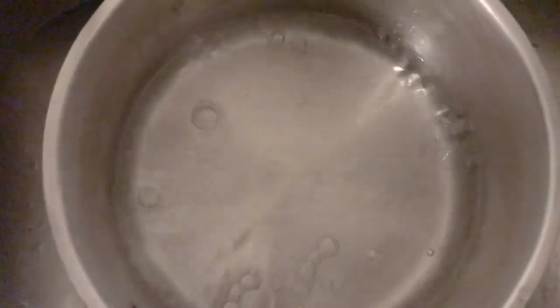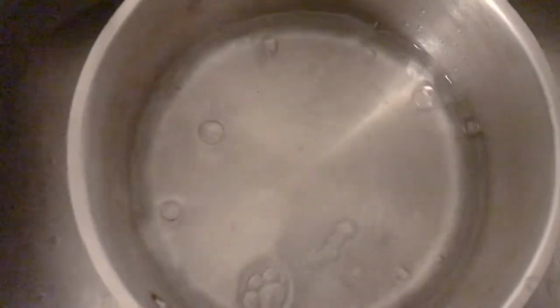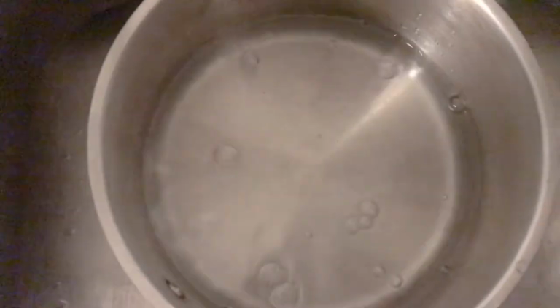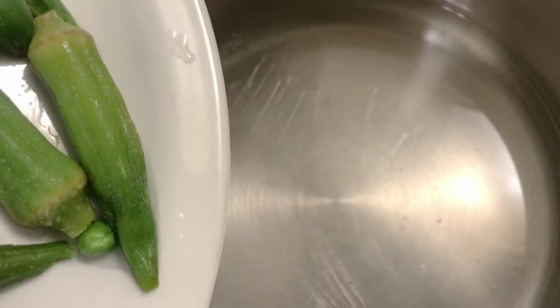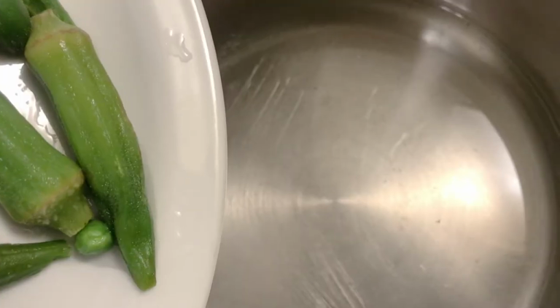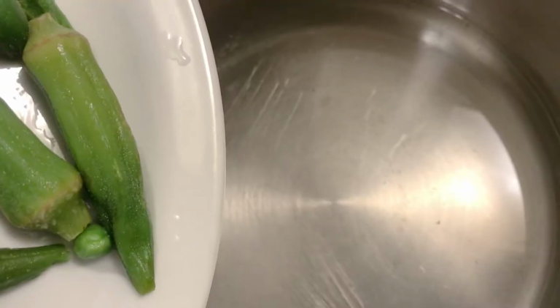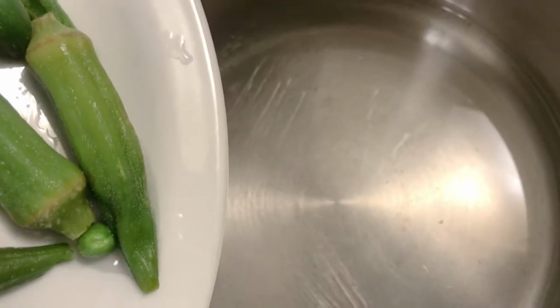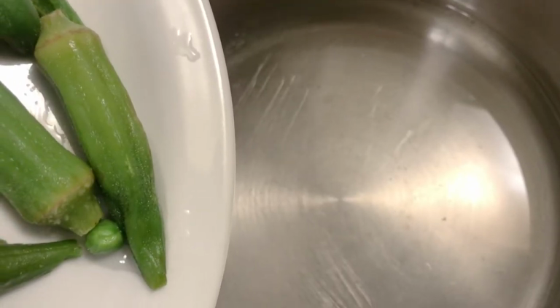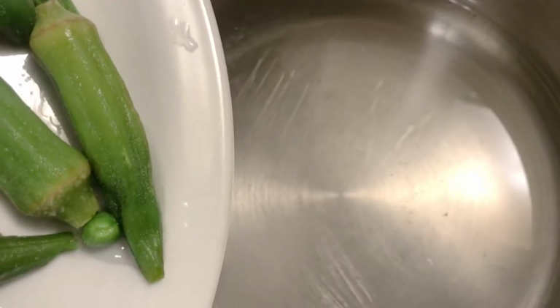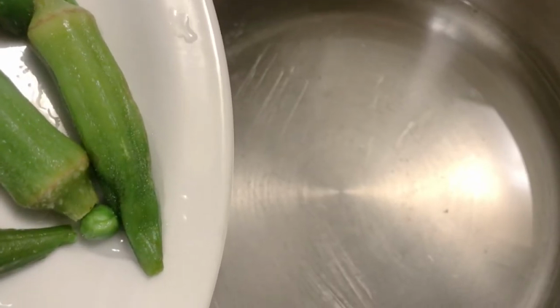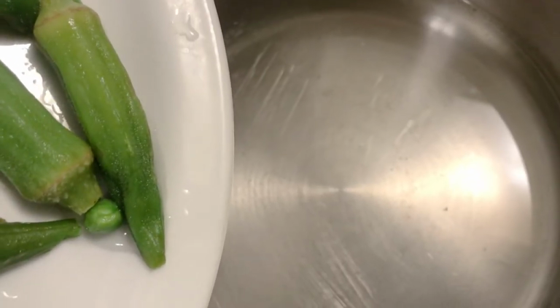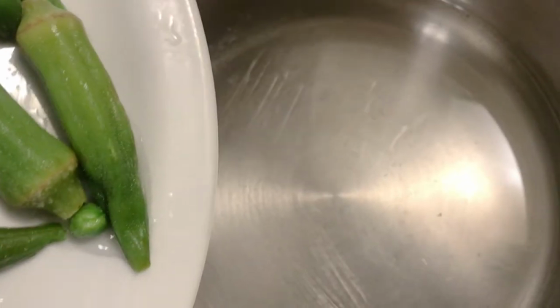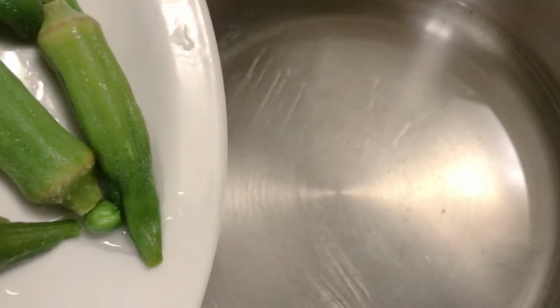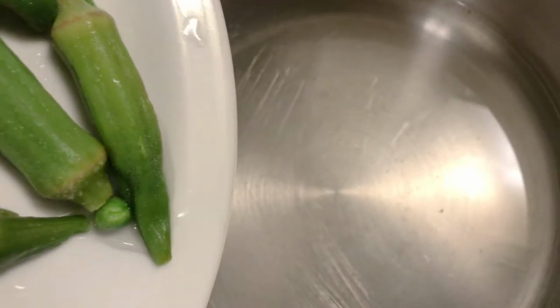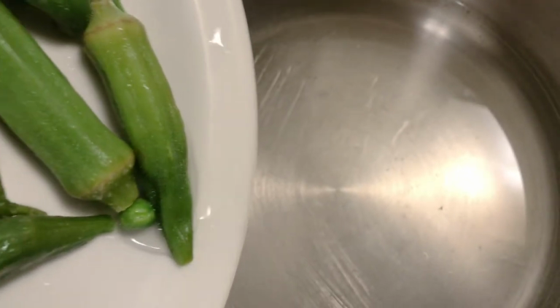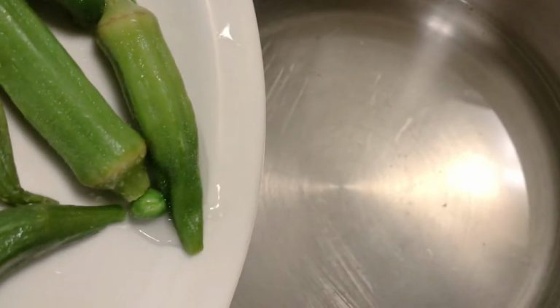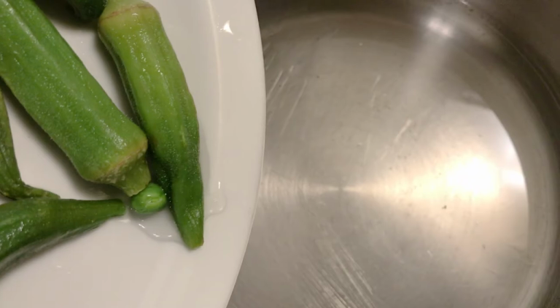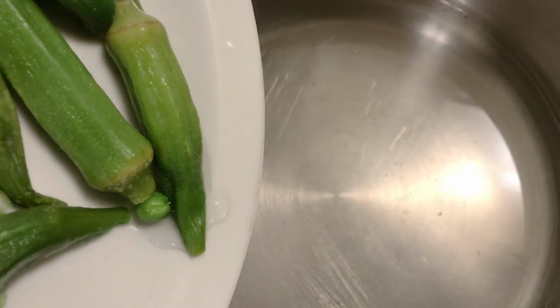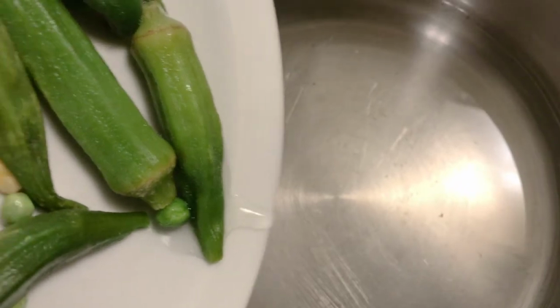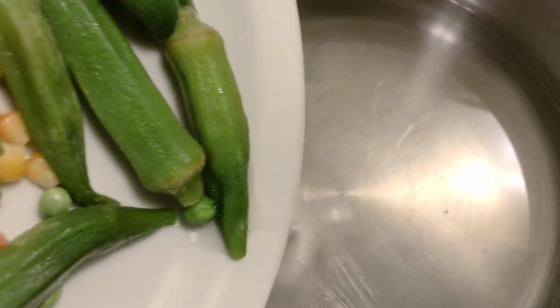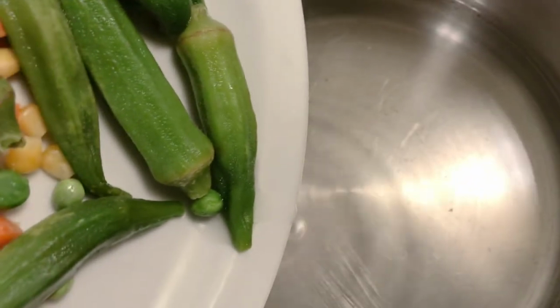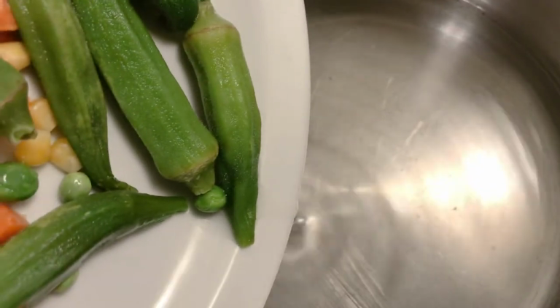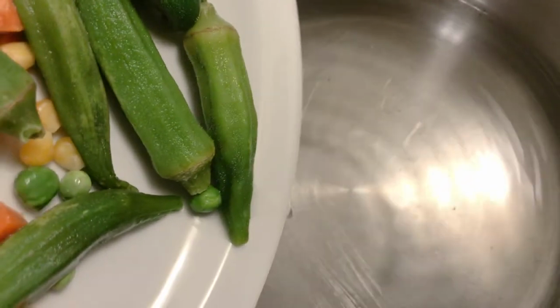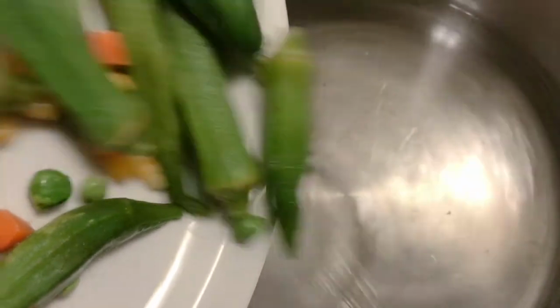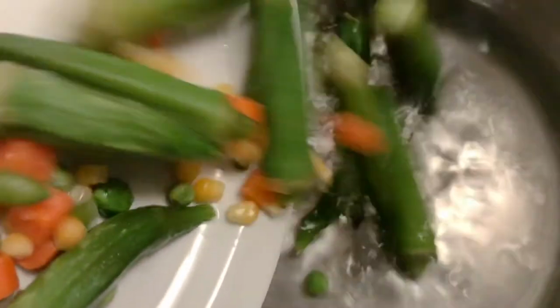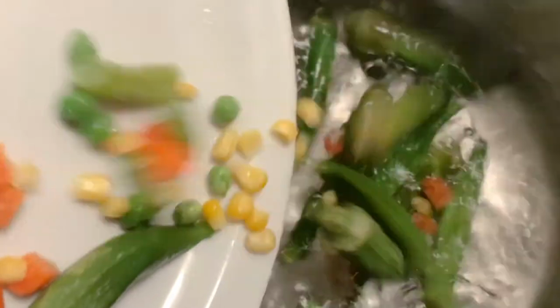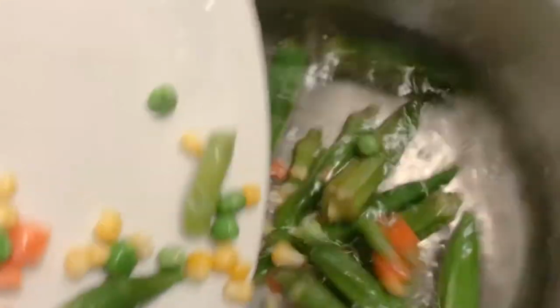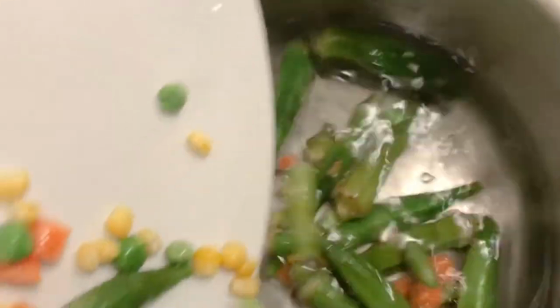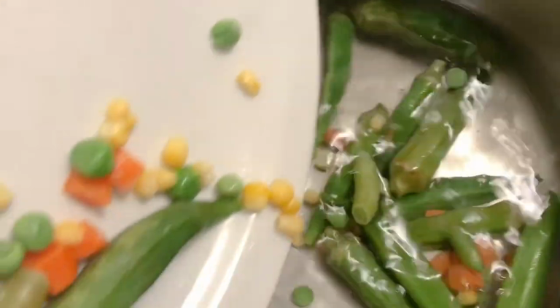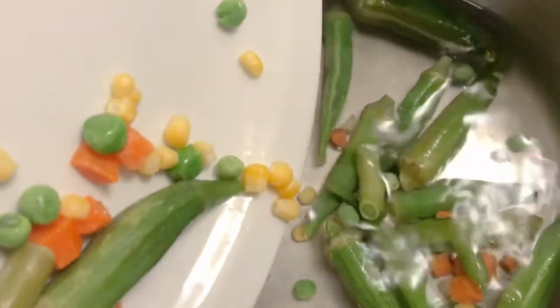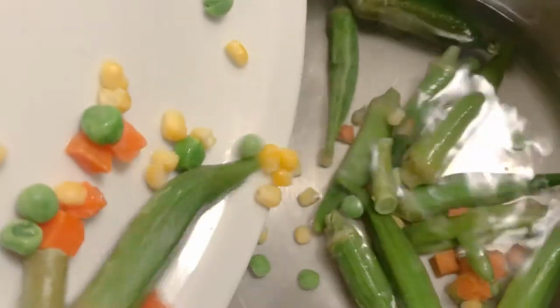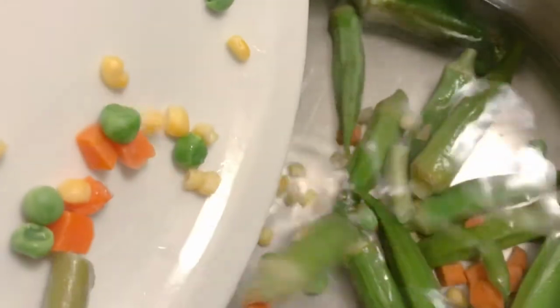We start by putting the veggies inside the water.